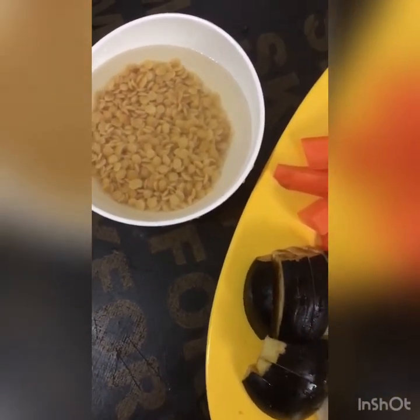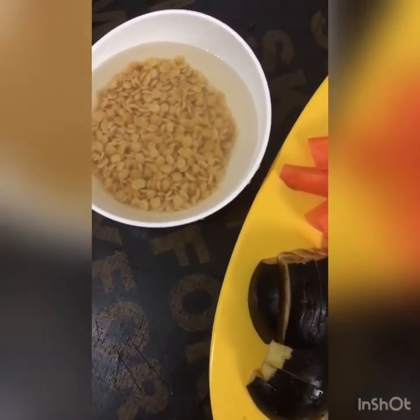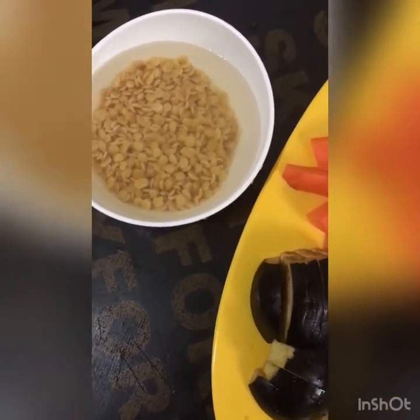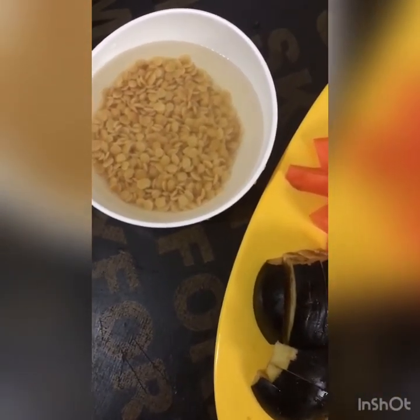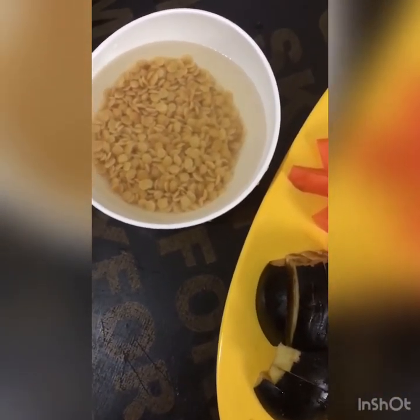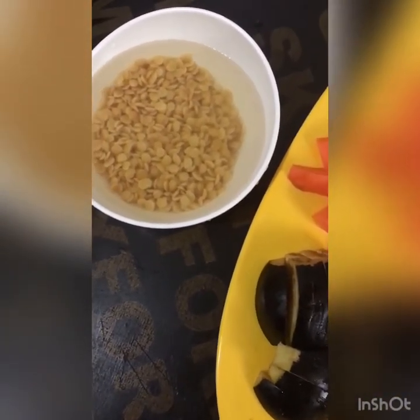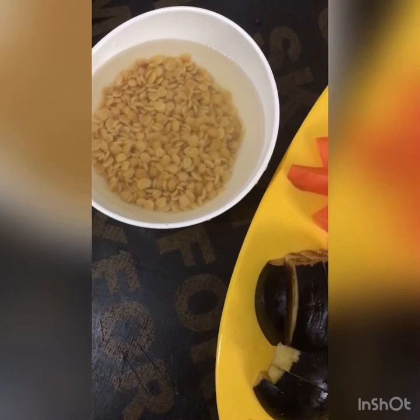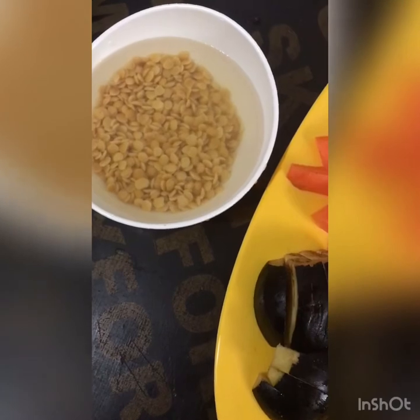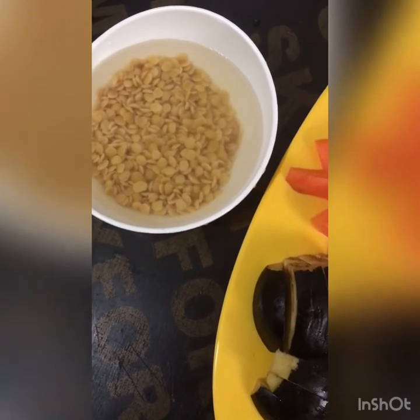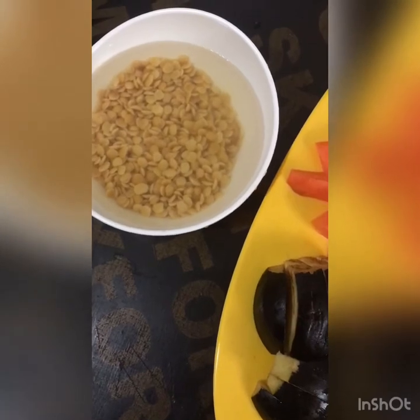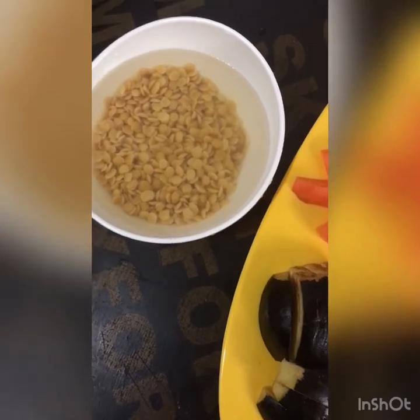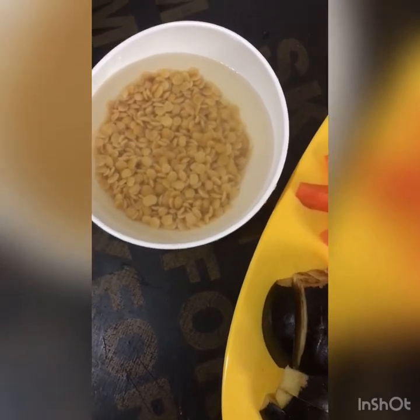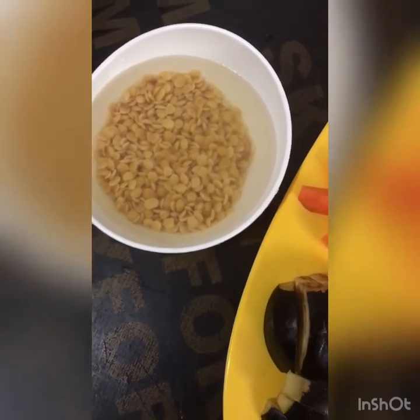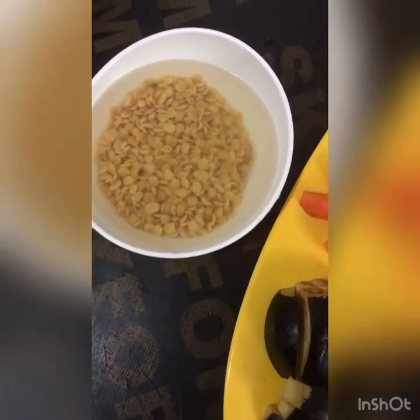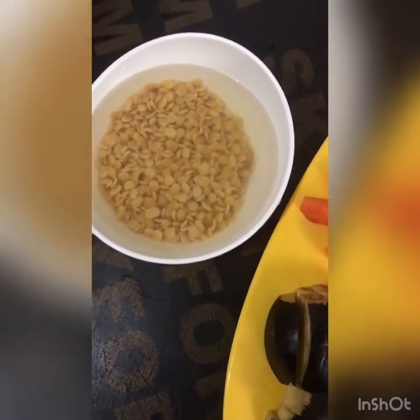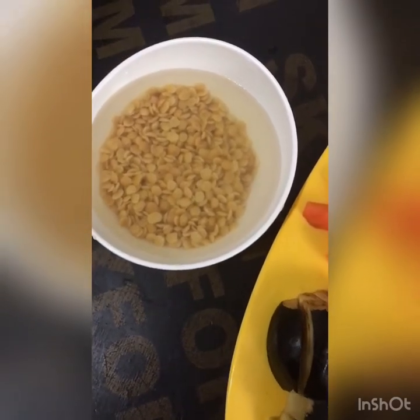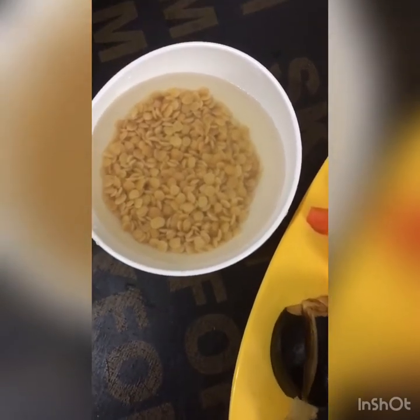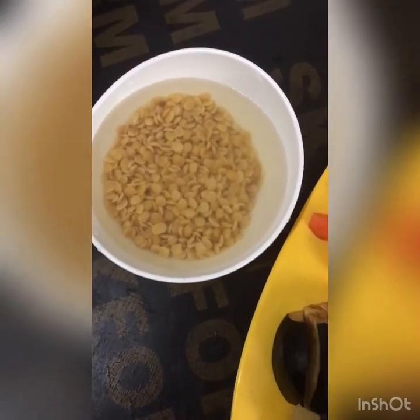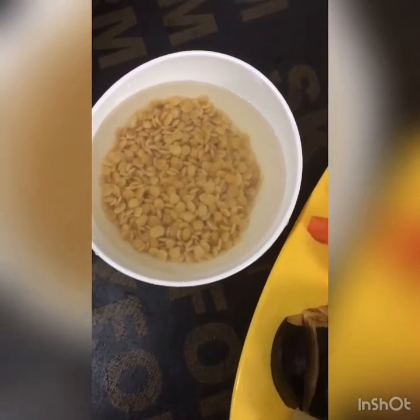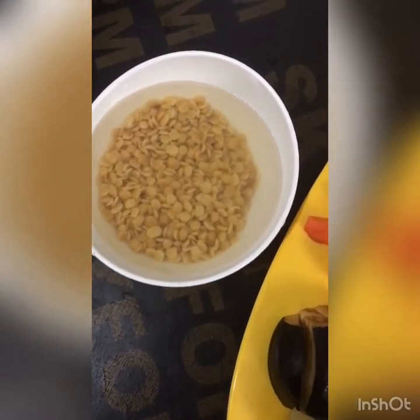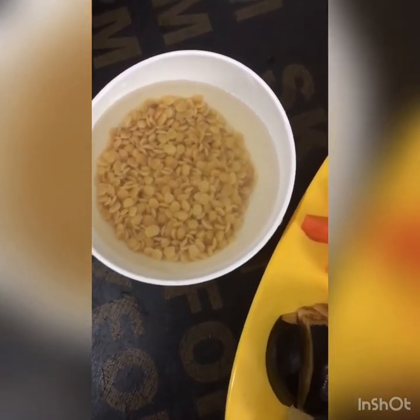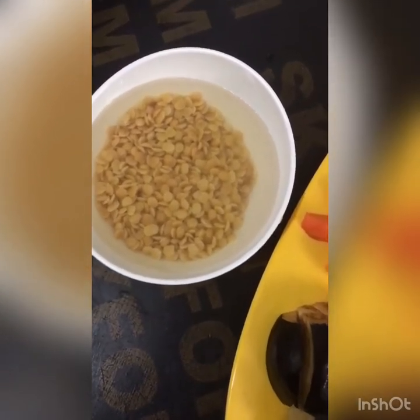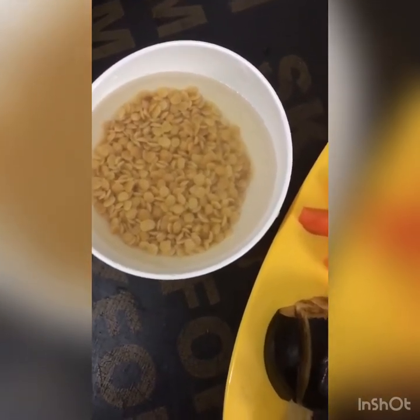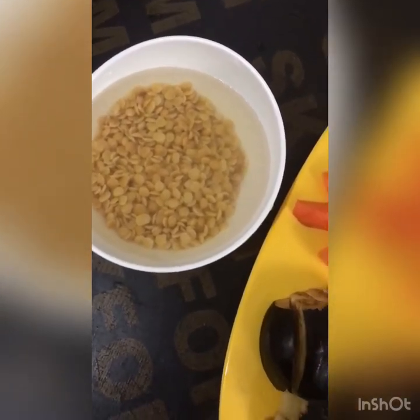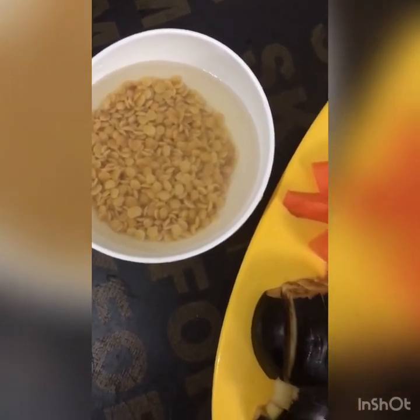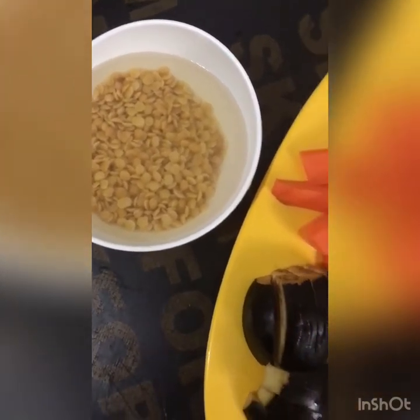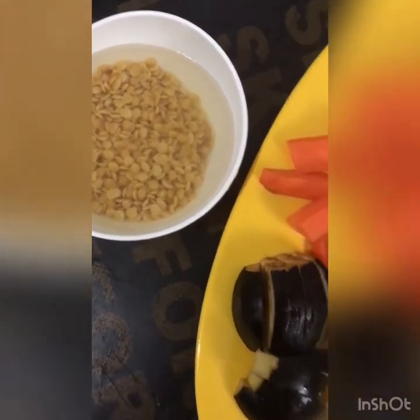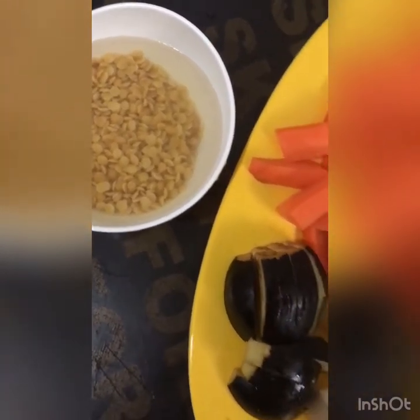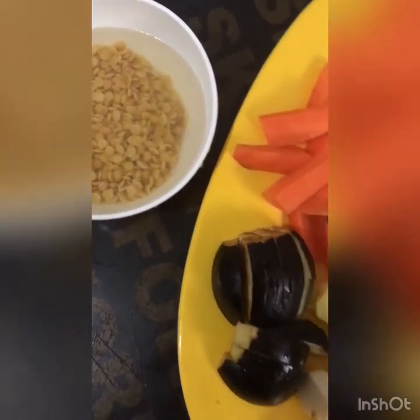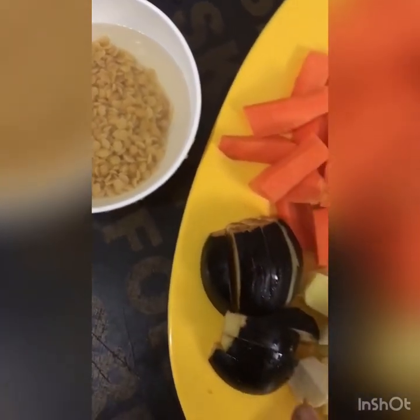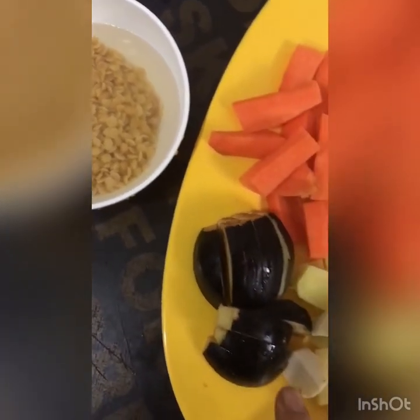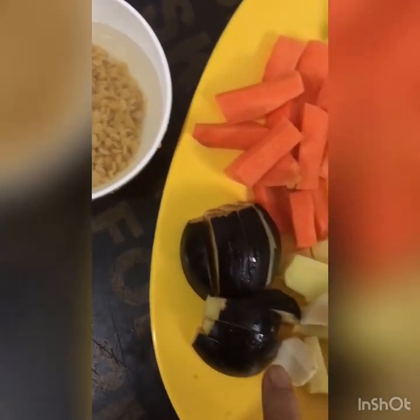For the ingredients, we need parip — about half a cup, and 2 cups of dal.